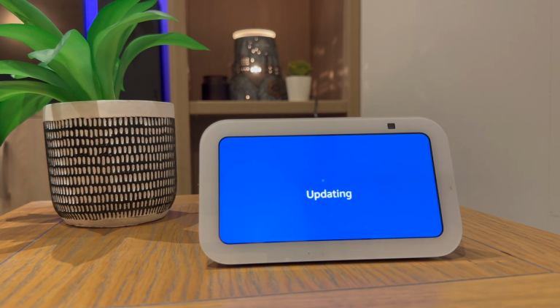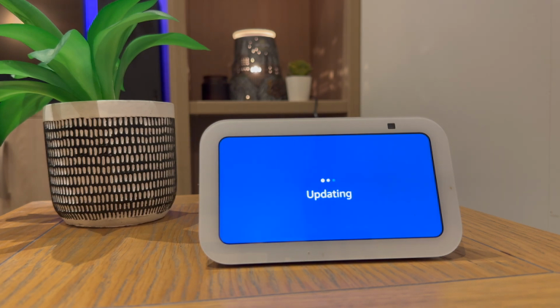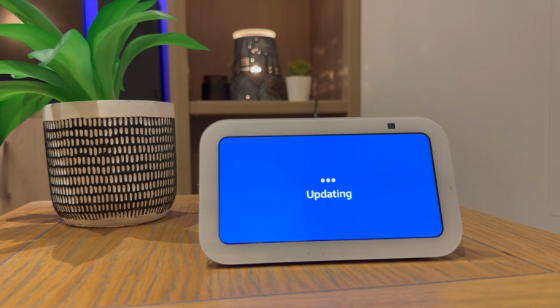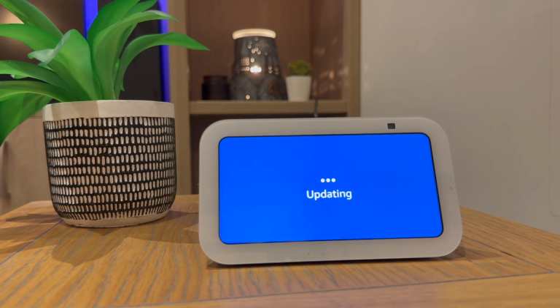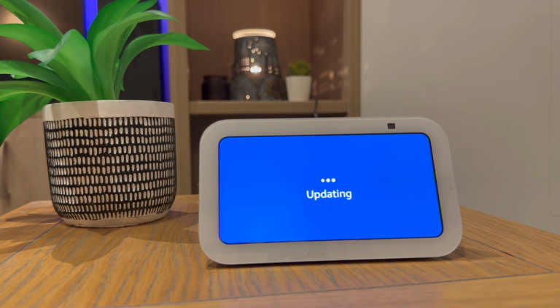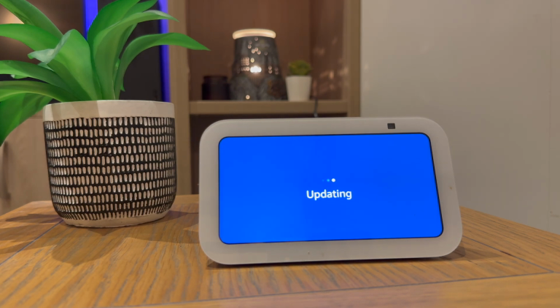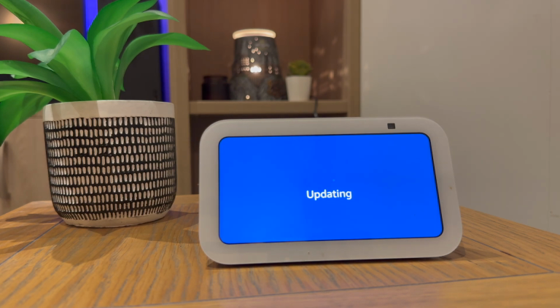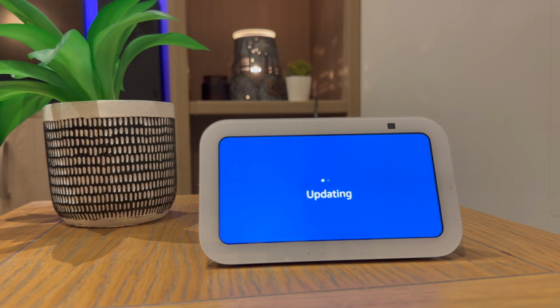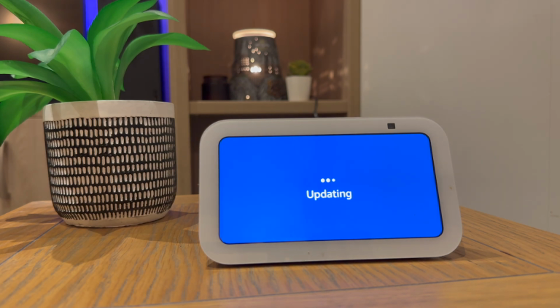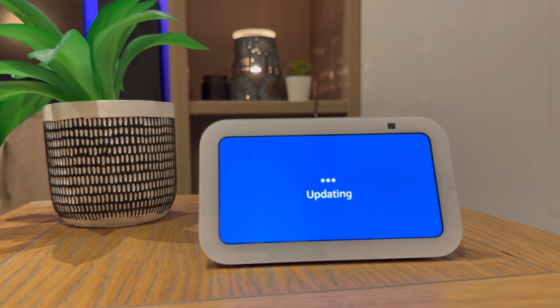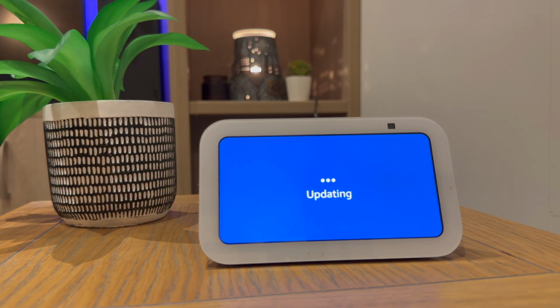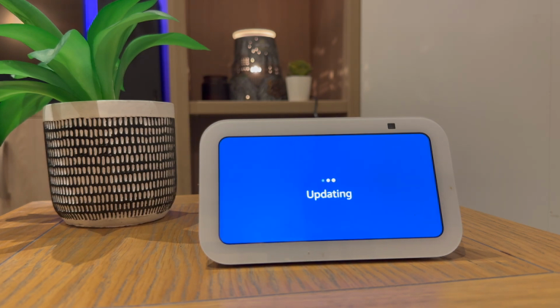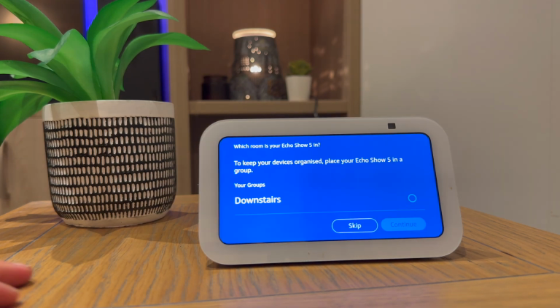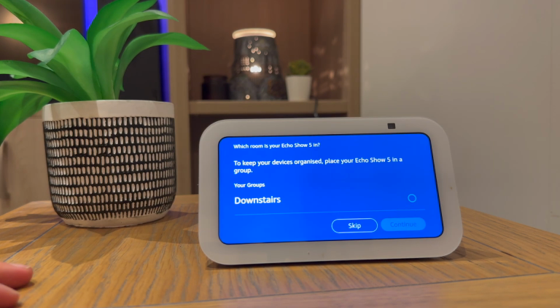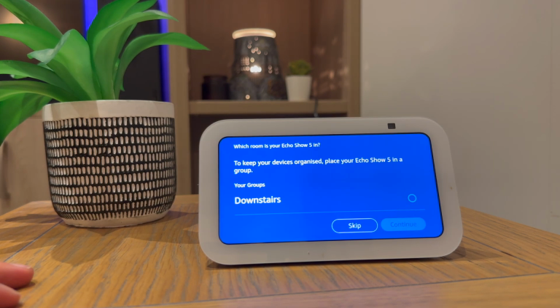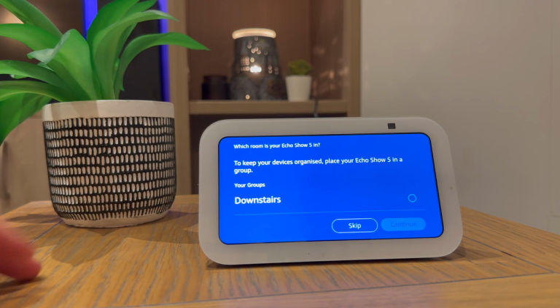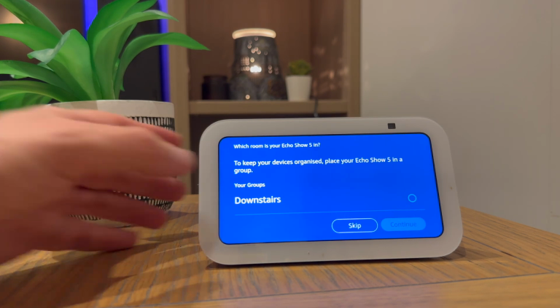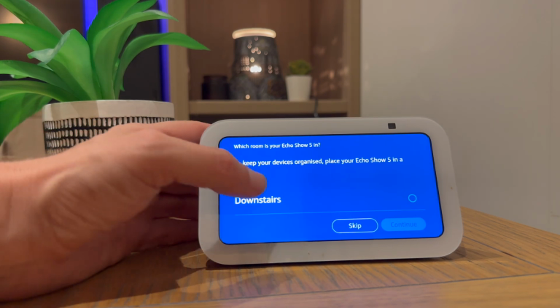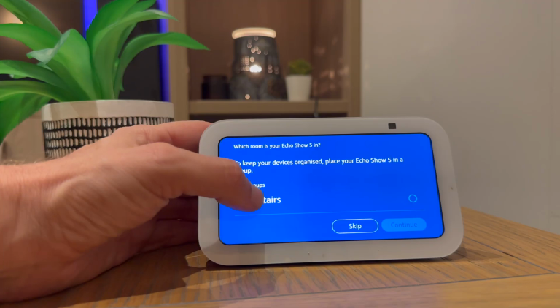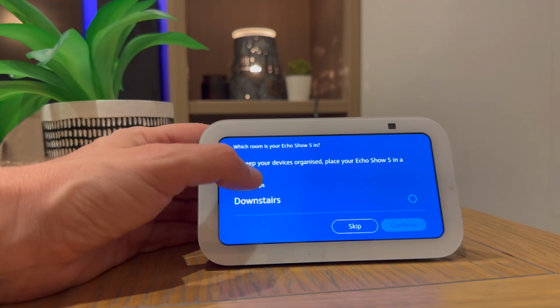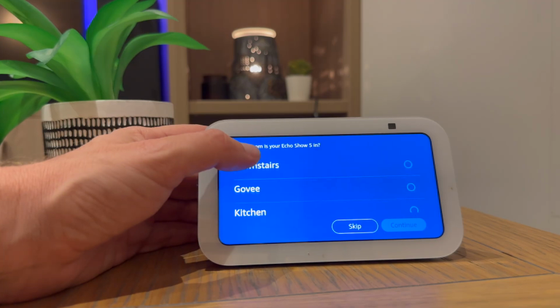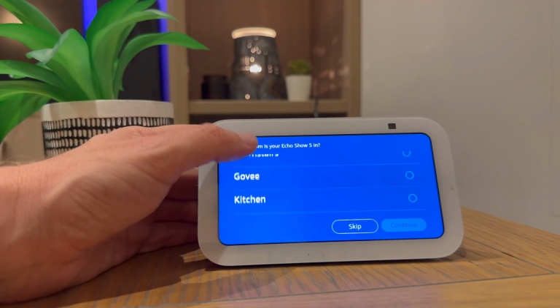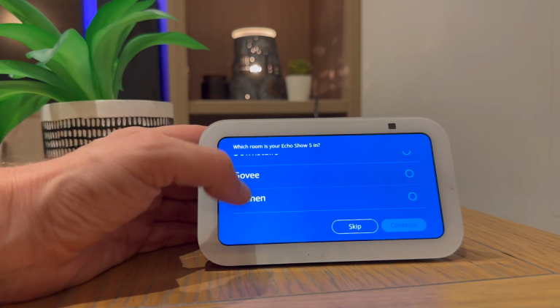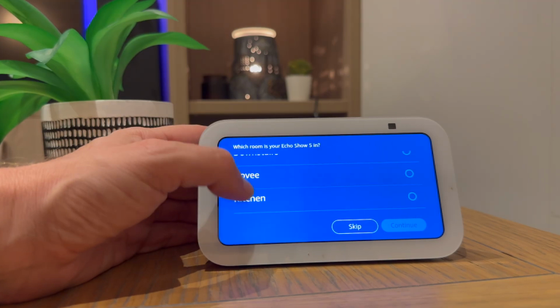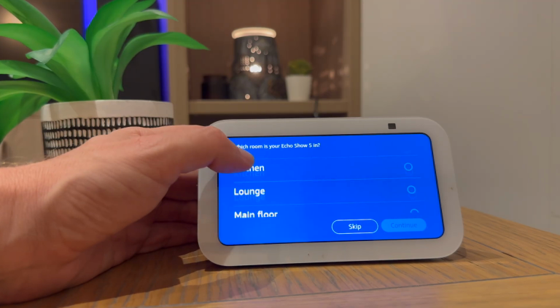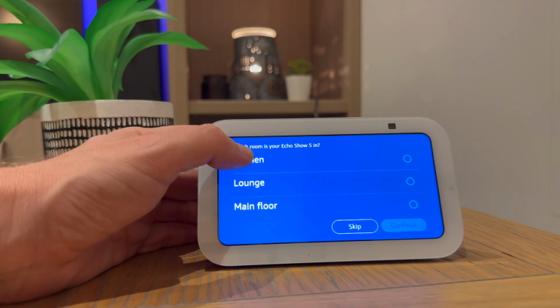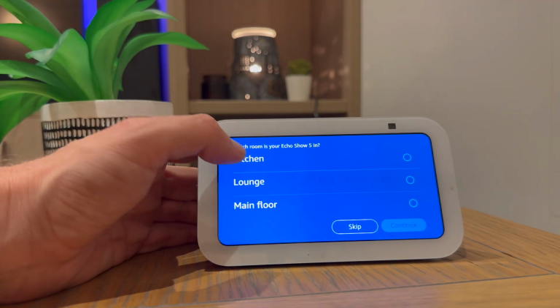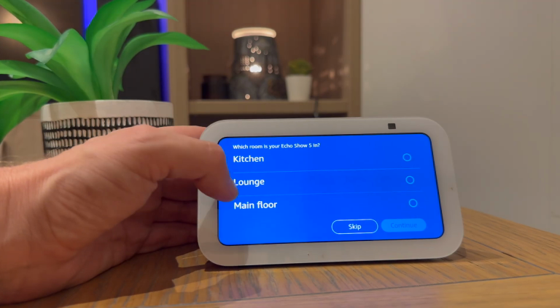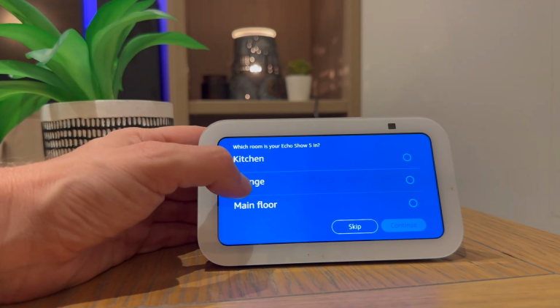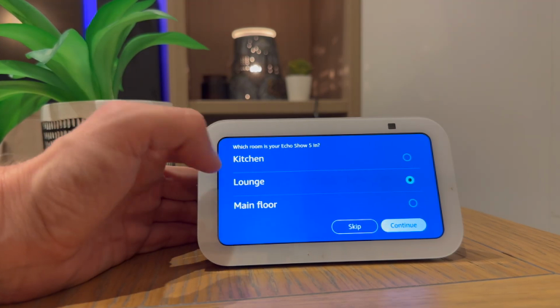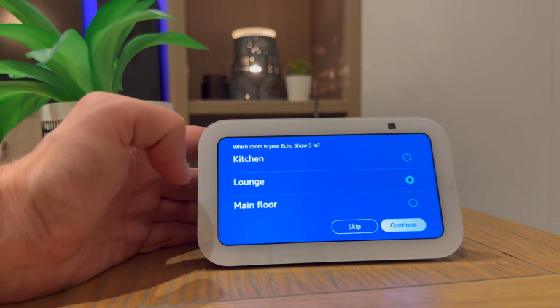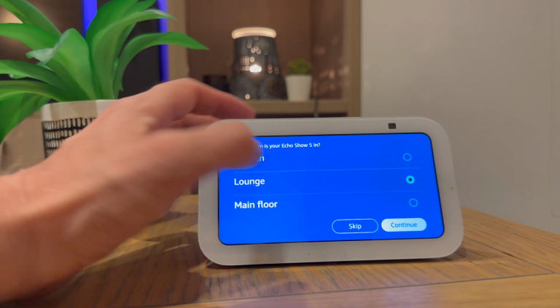It will then update the device. This could take some time. It will also ask you what room your Echo is in, so mine's going to be in the lounge.